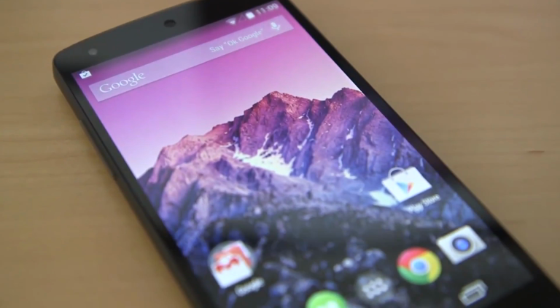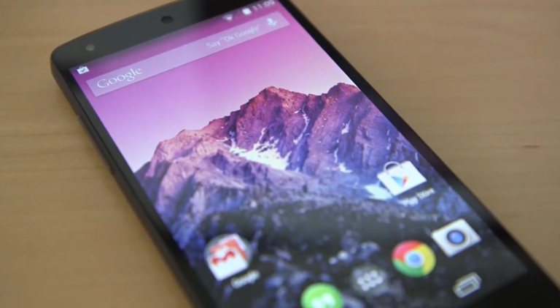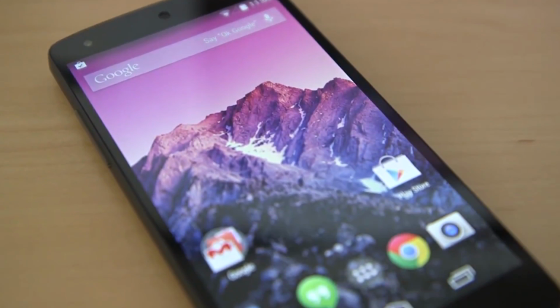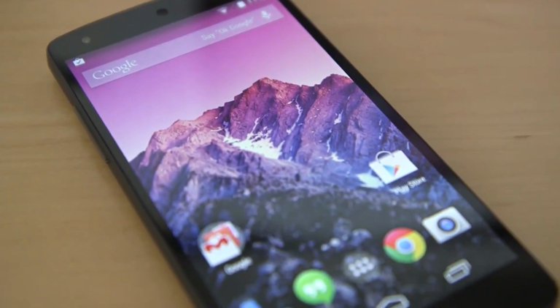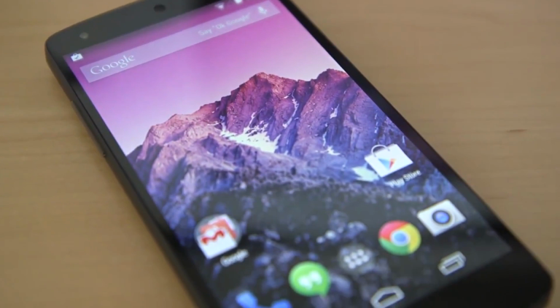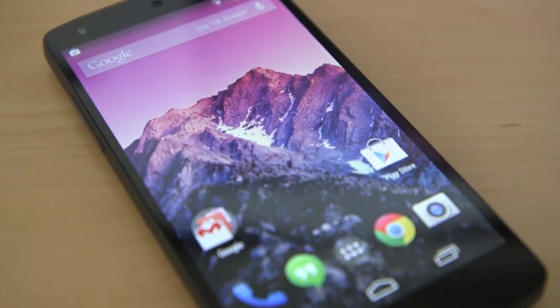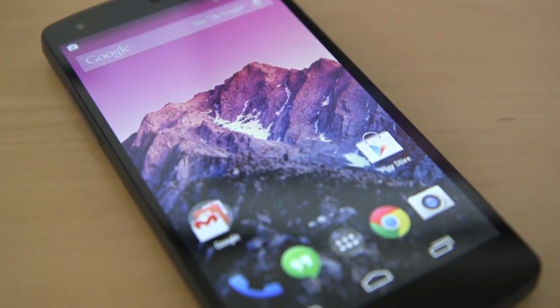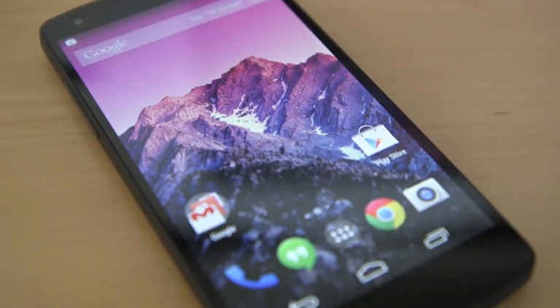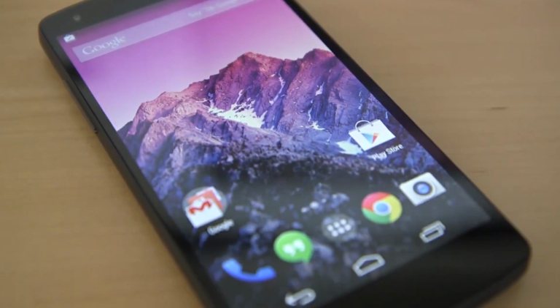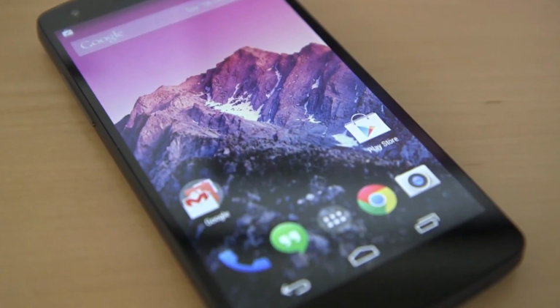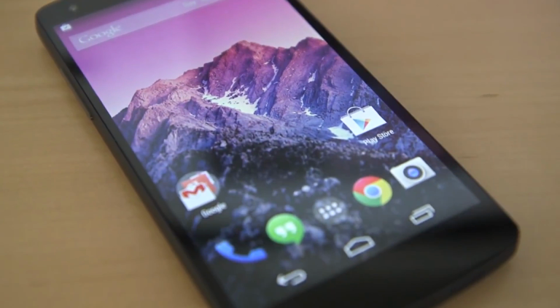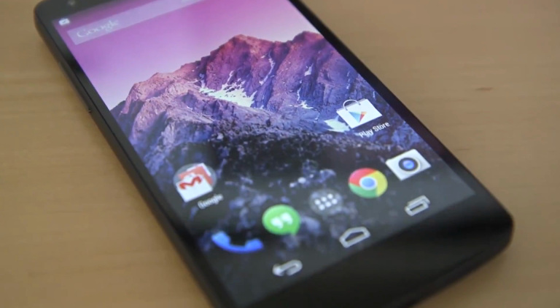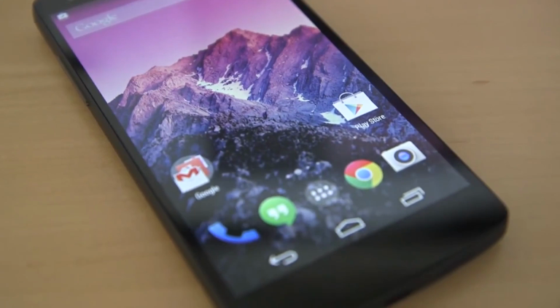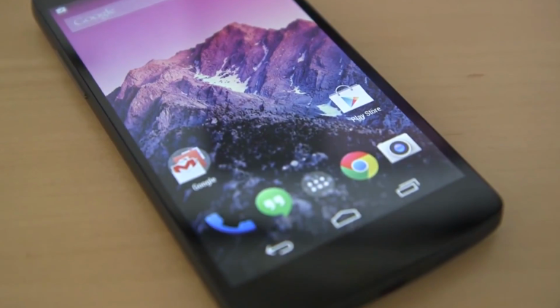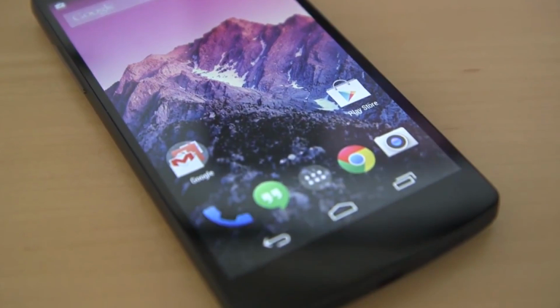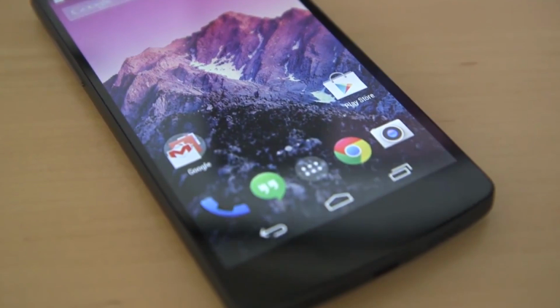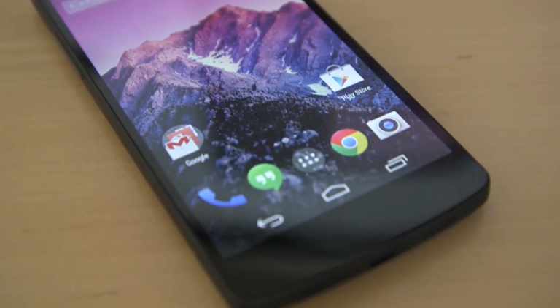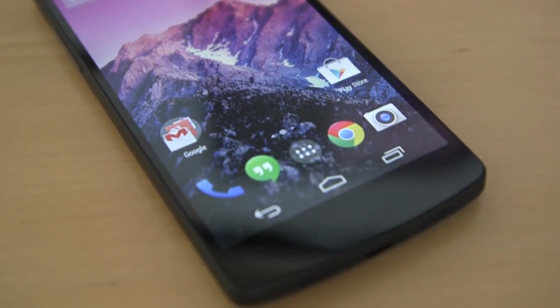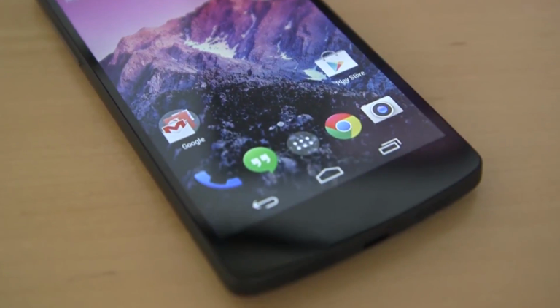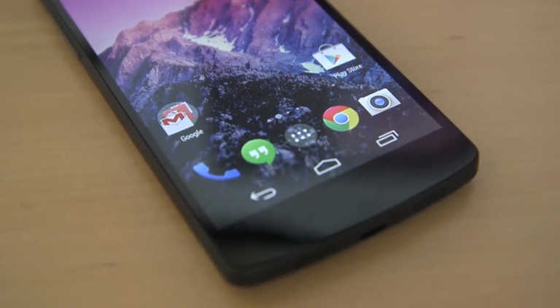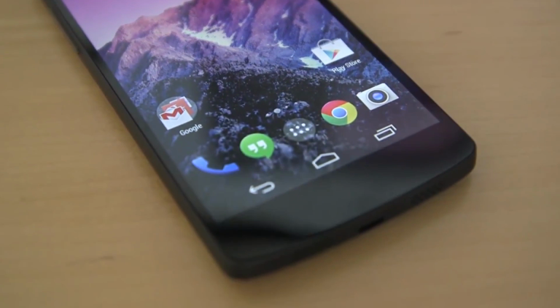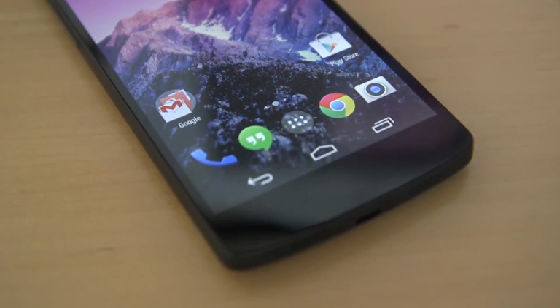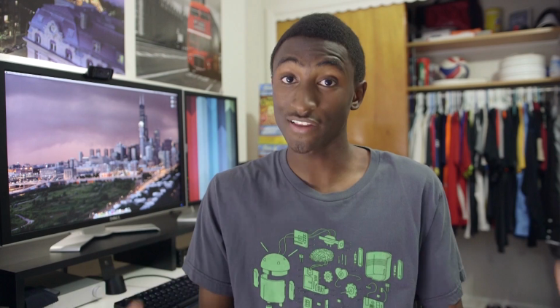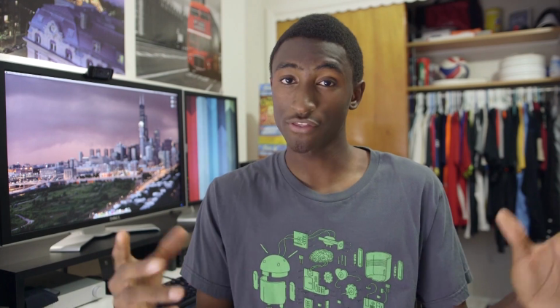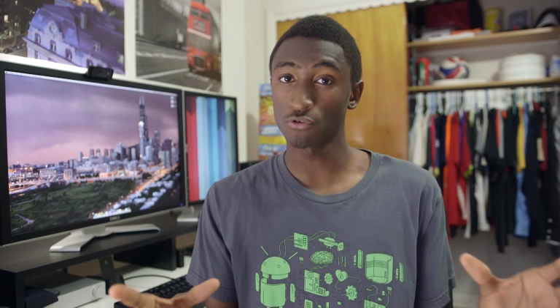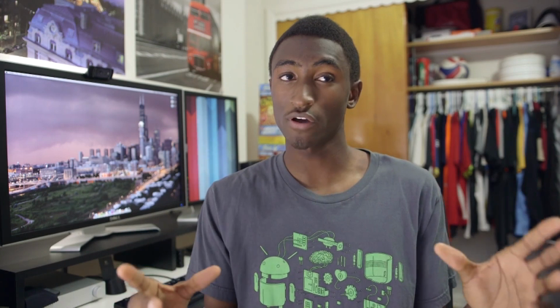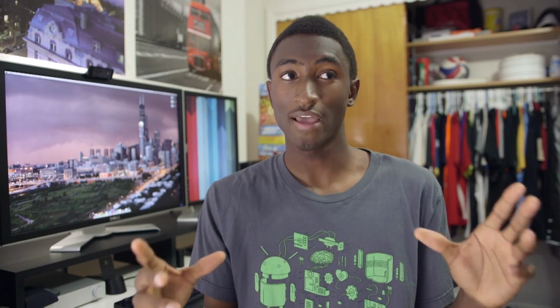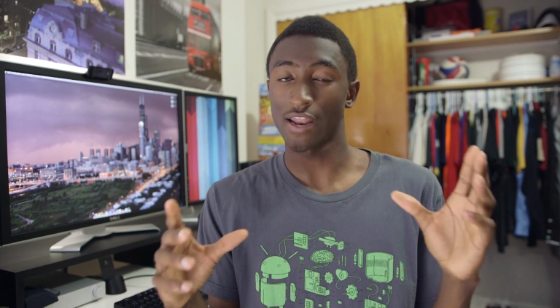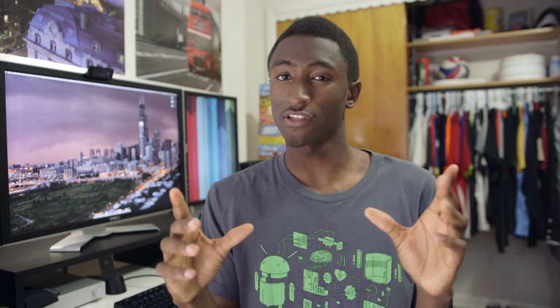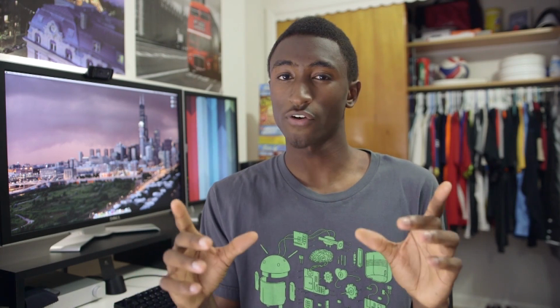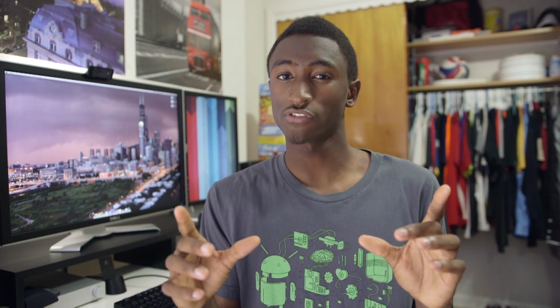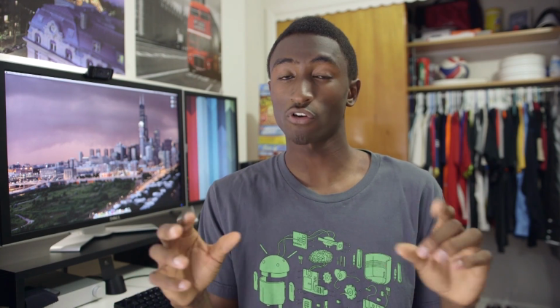So overall there is a flatter, cleaner look to all the apps inside KitKat and the operating system itself. I like the new look — it's very subtle, but it's a definite improvement from Android 4.3 to 4.4.